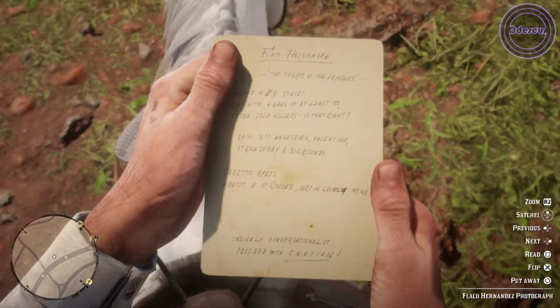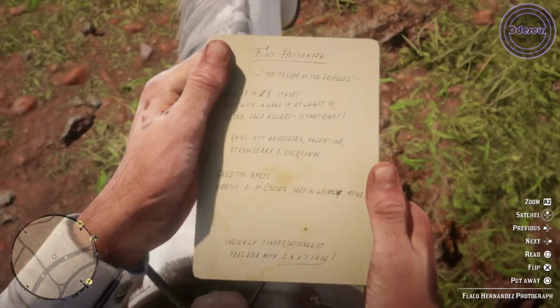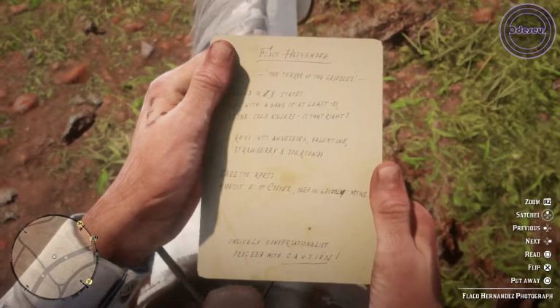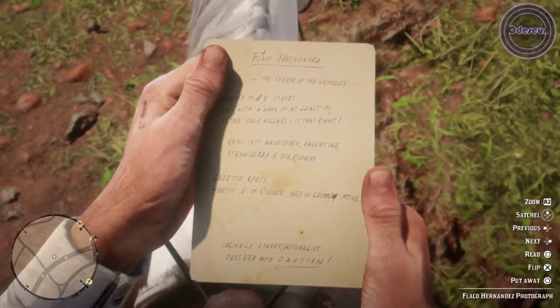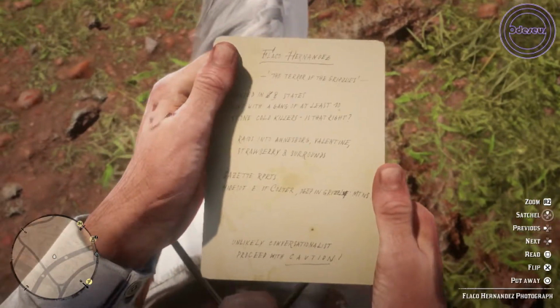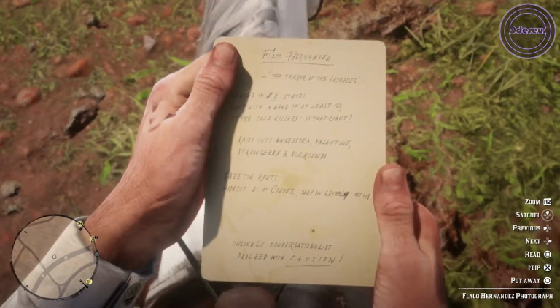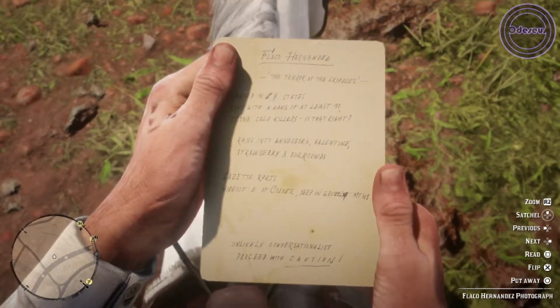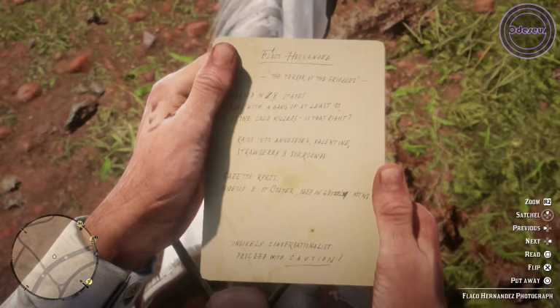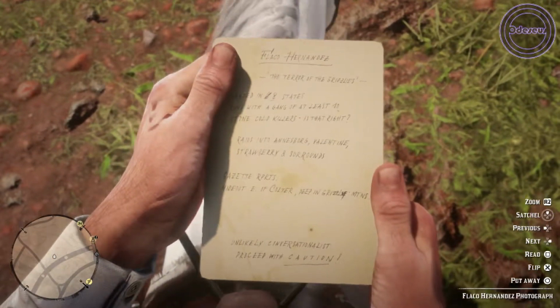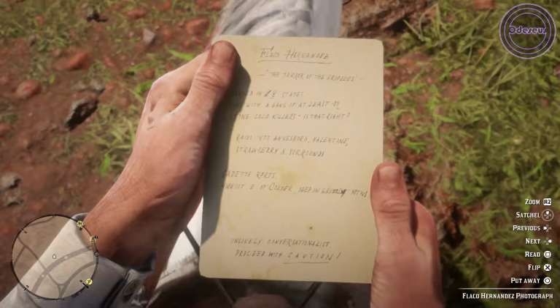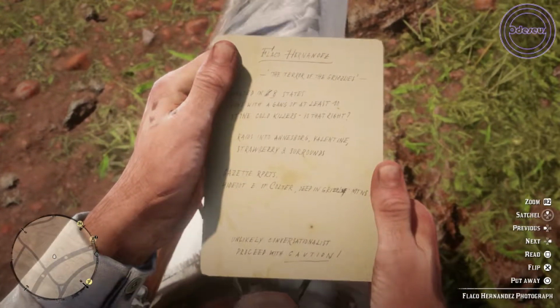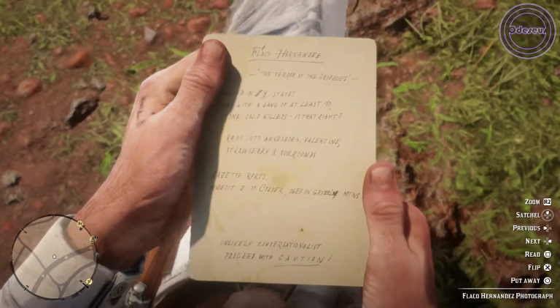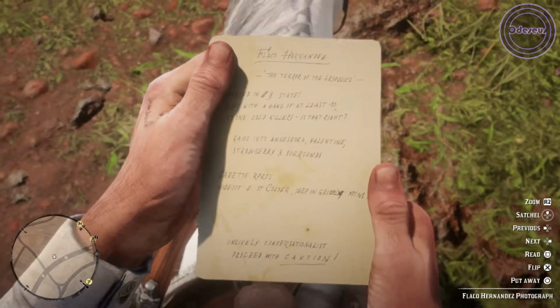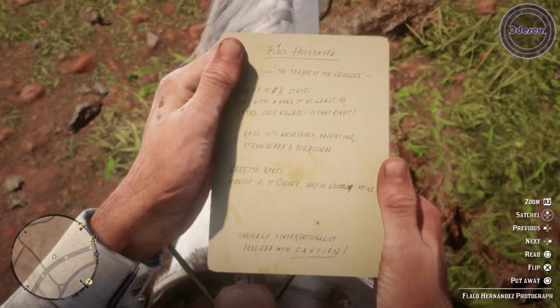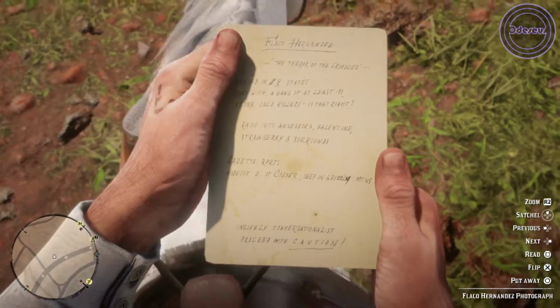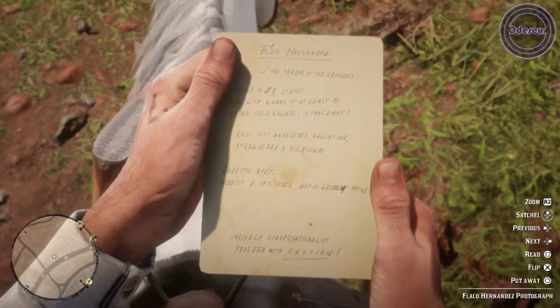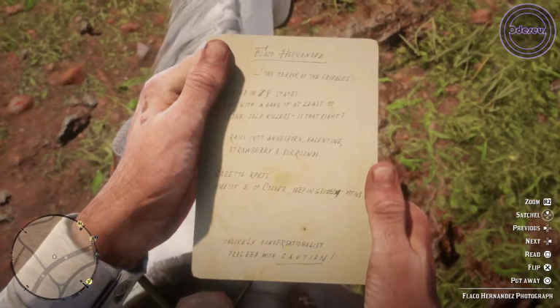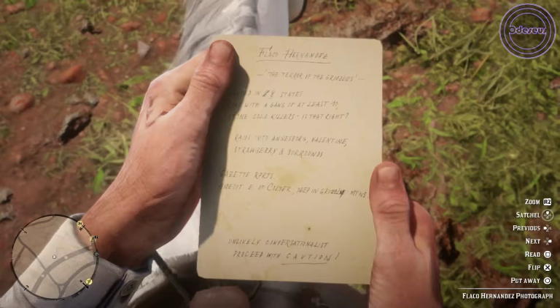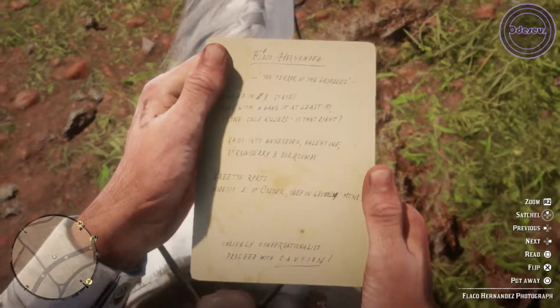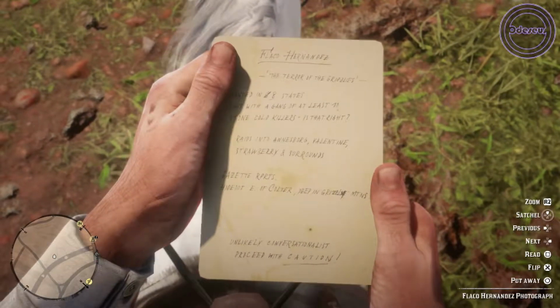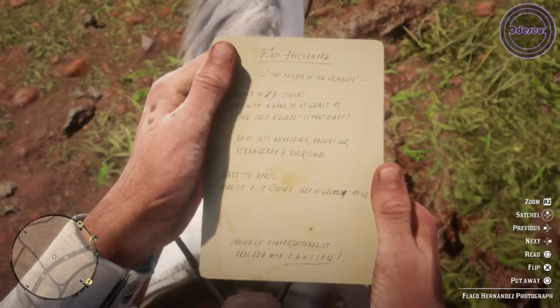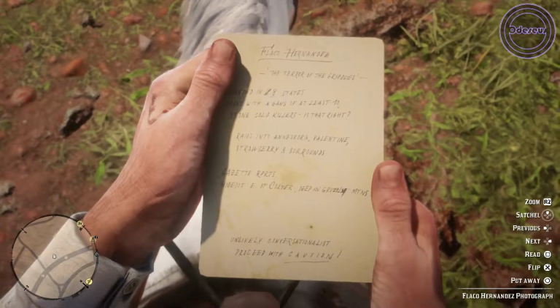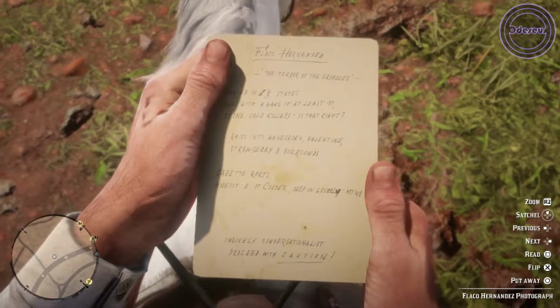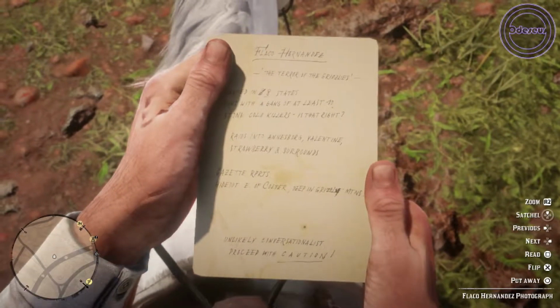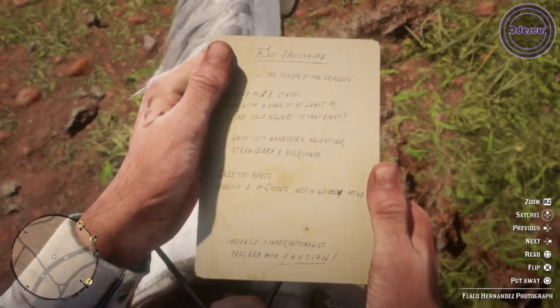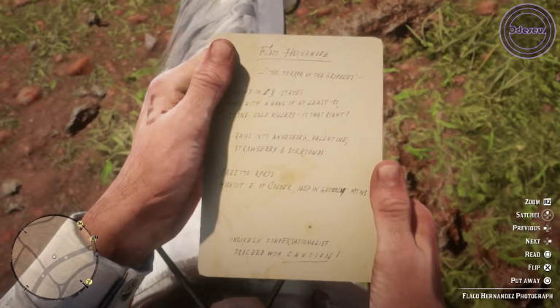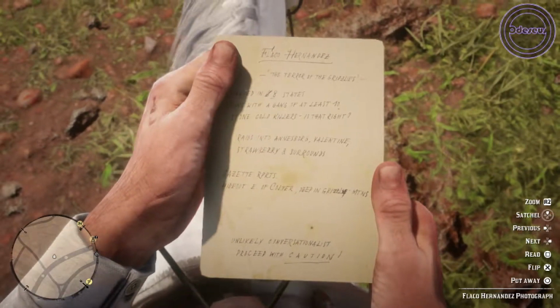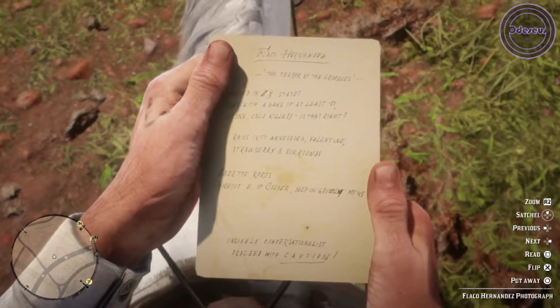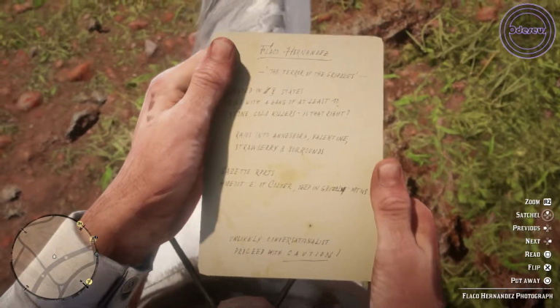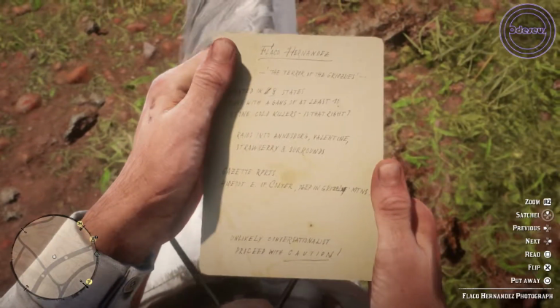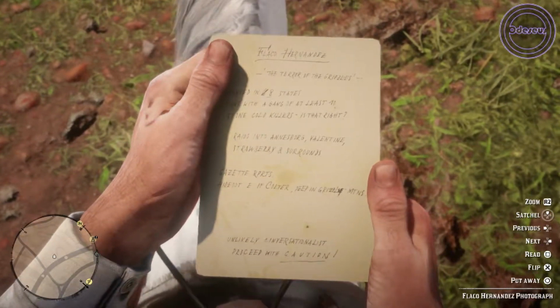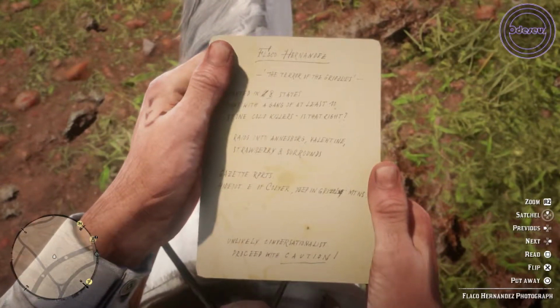As you can see, it says meet in the grizzly mountains, however it also says proceed with caution. This is the game hinting to us that he's probably going to want to fight.